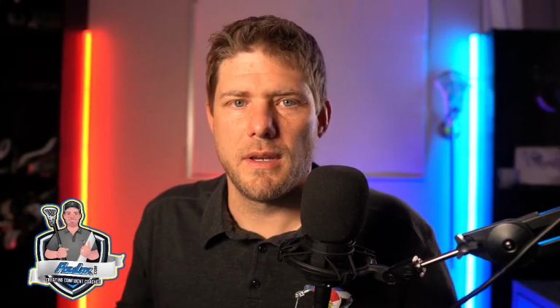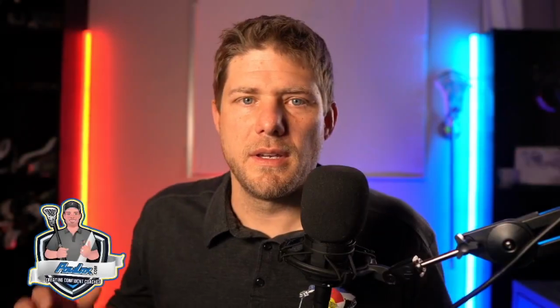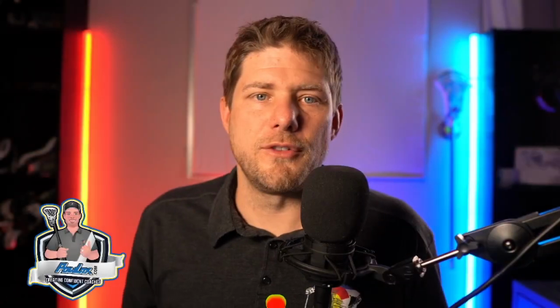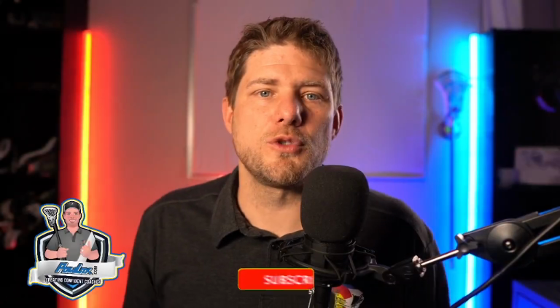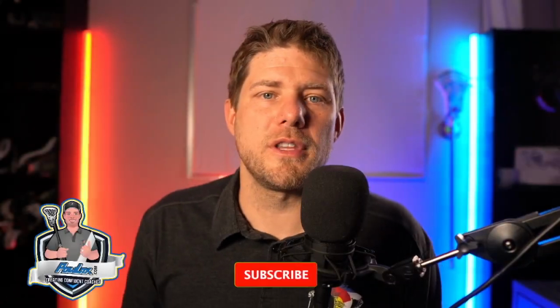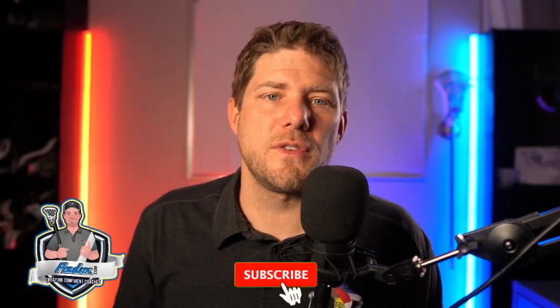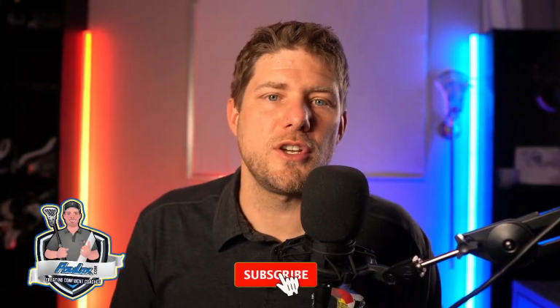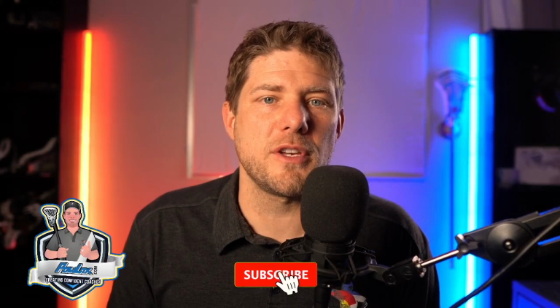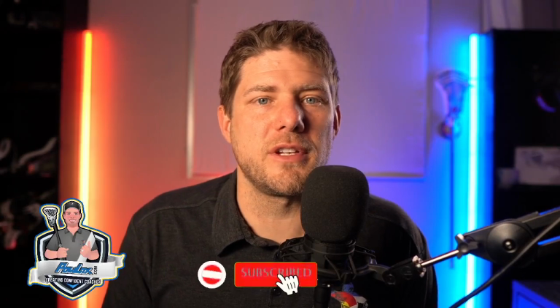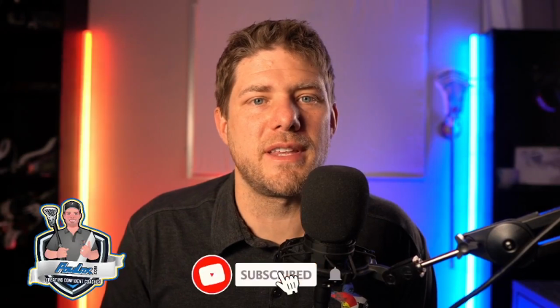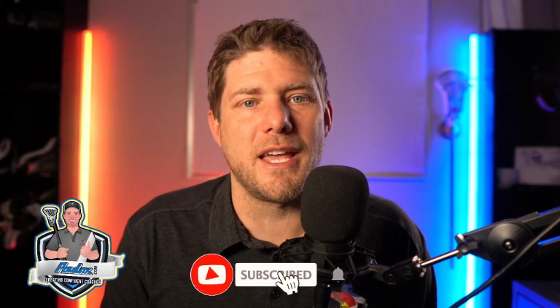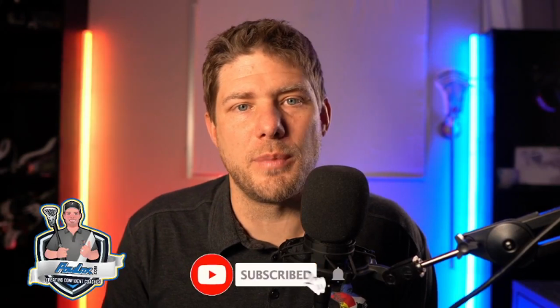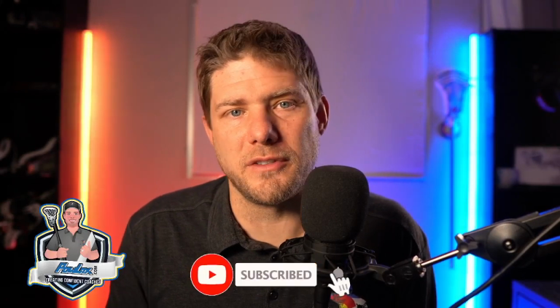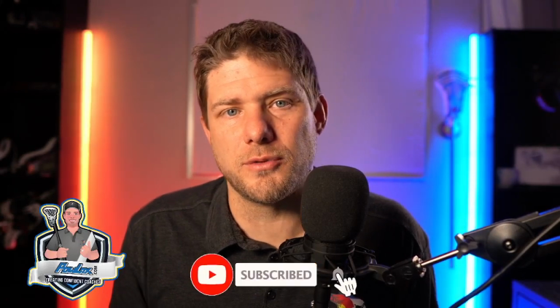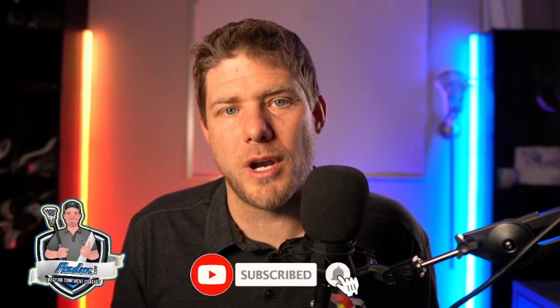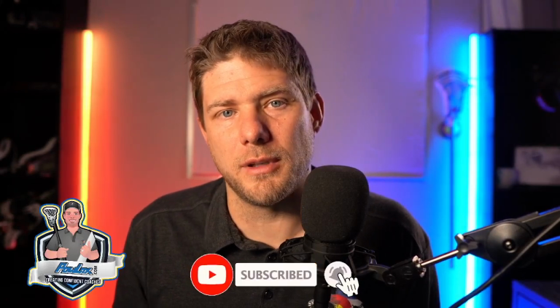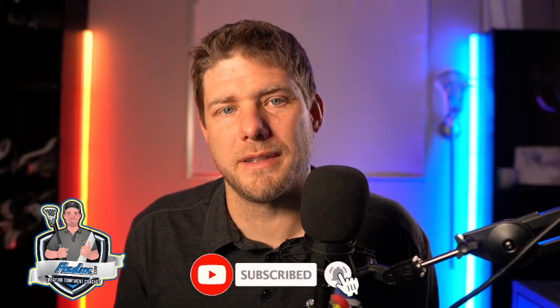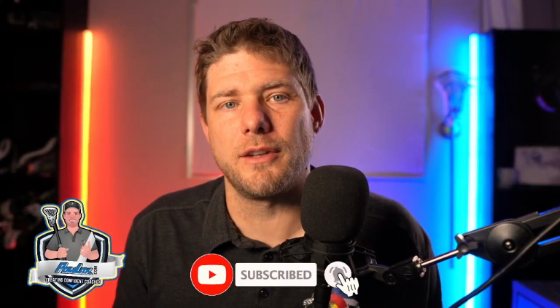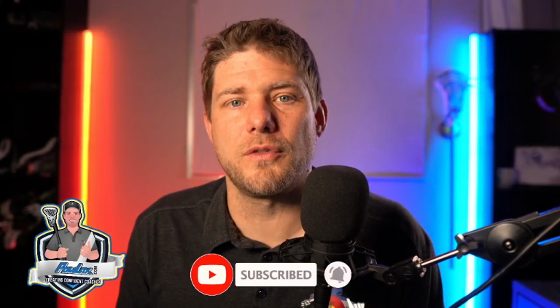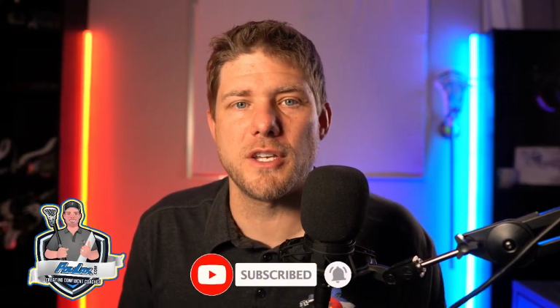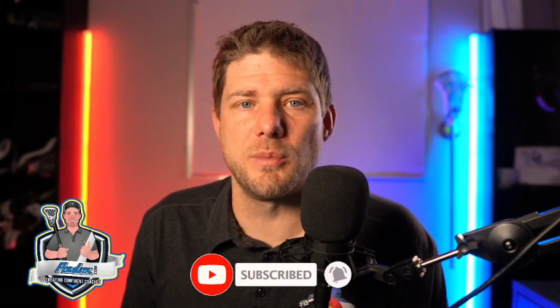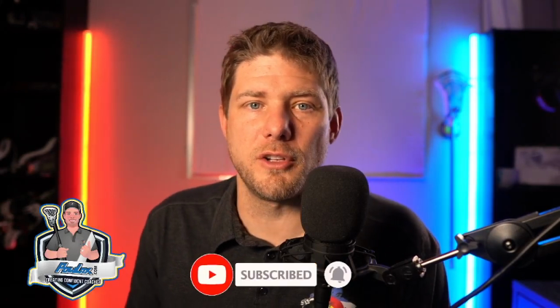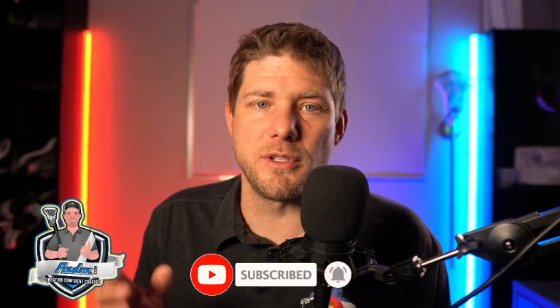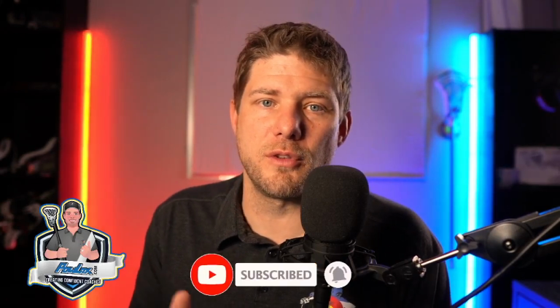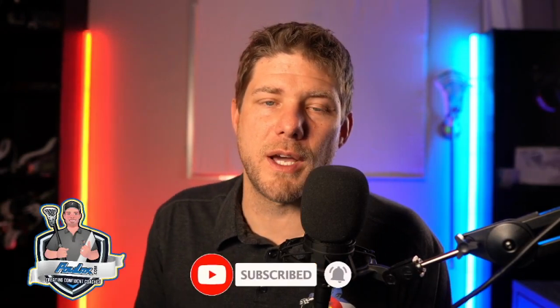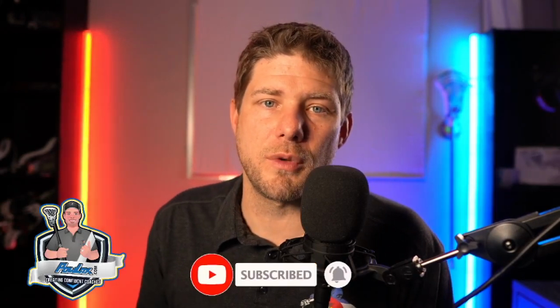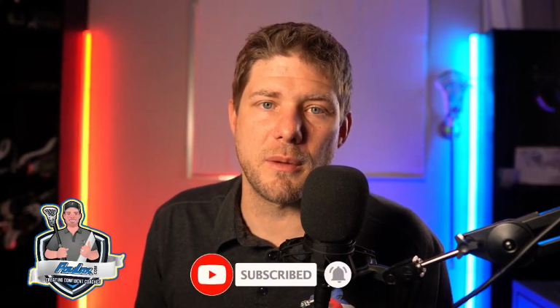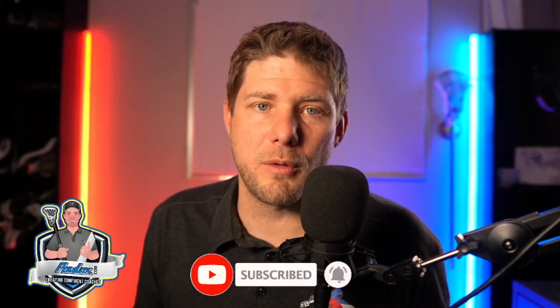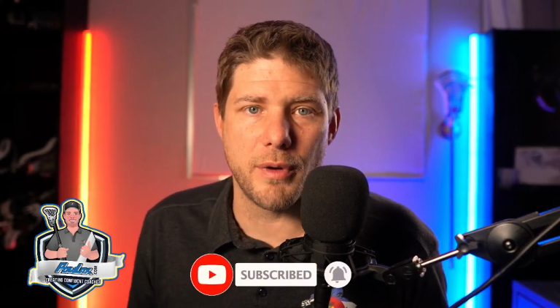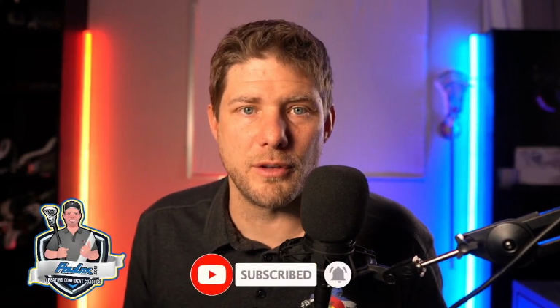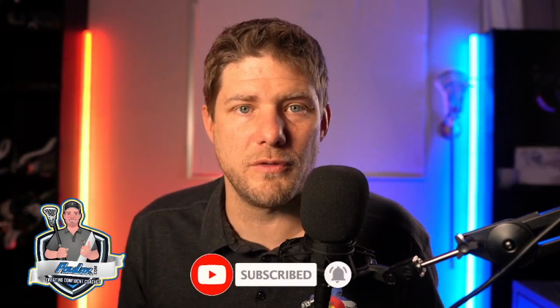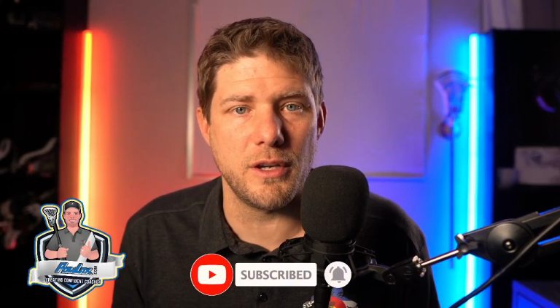If you enjoyed this video, make sure to hit that like button, subscribe, and click that notification bell to be notified when we come out with brand new videos.